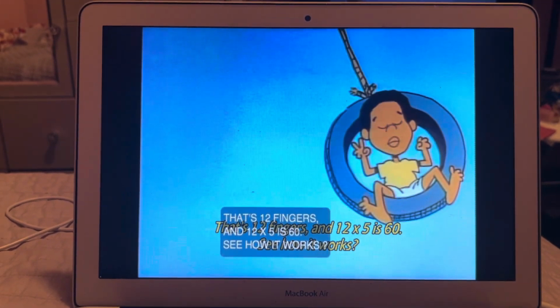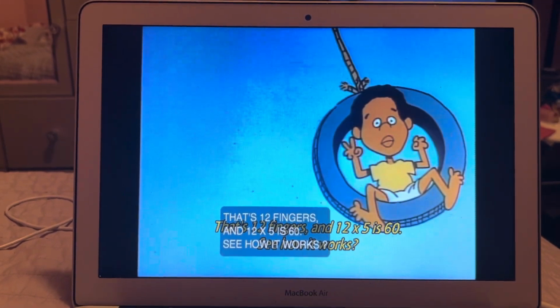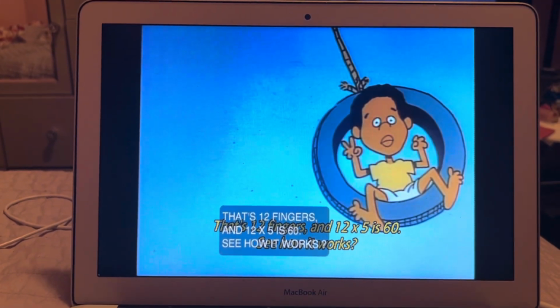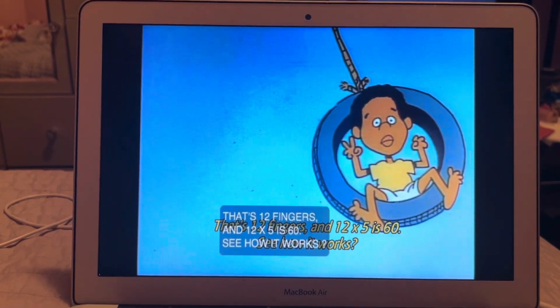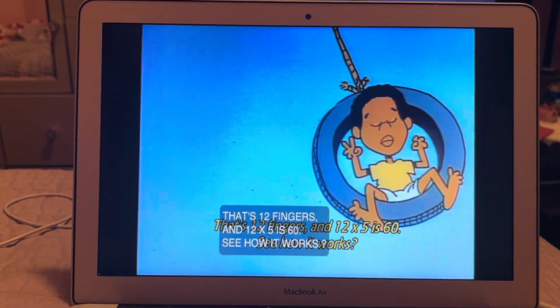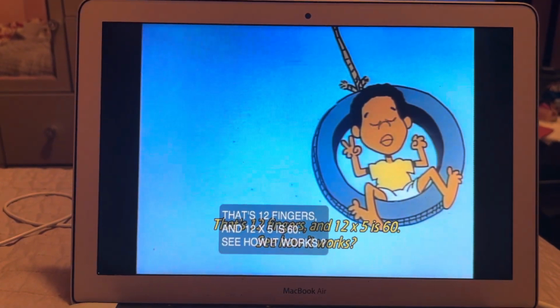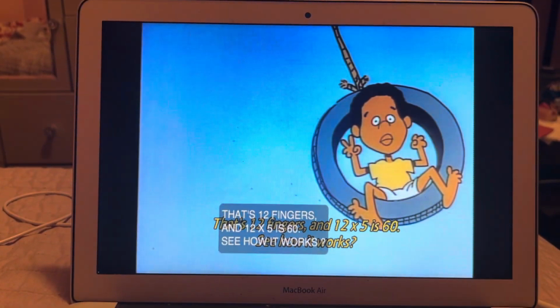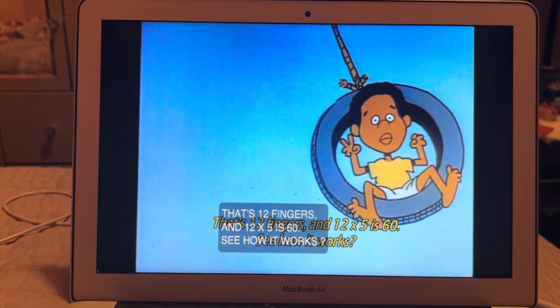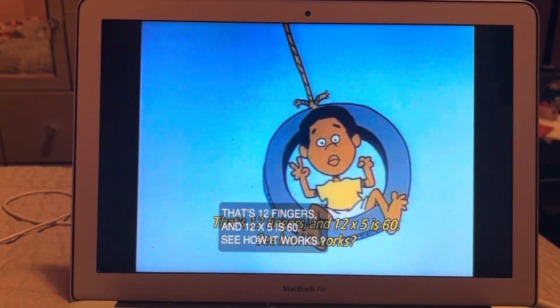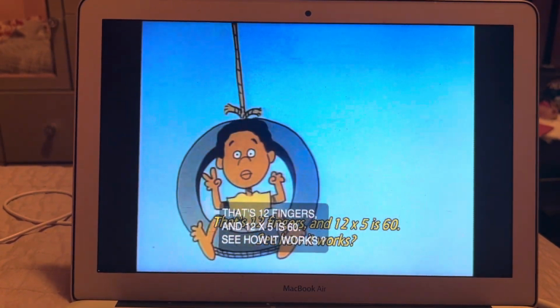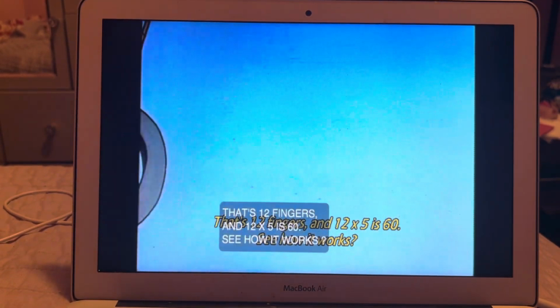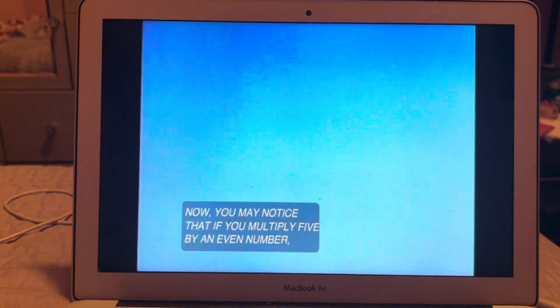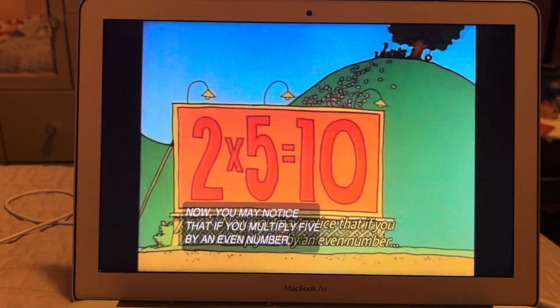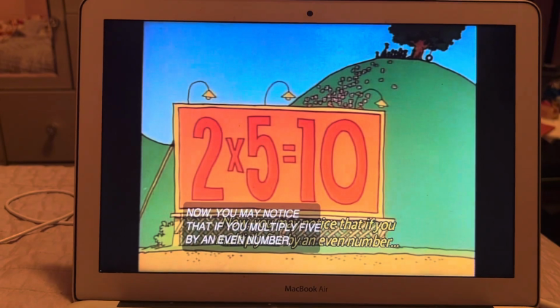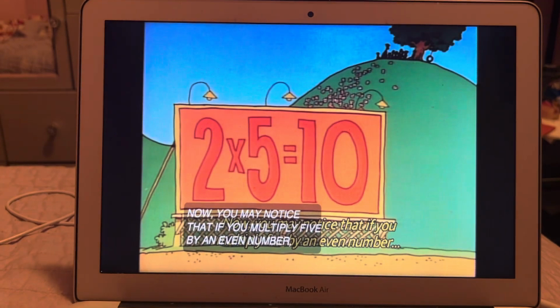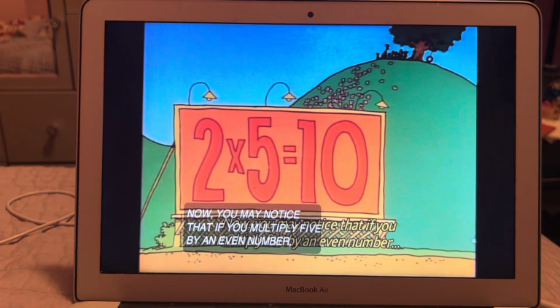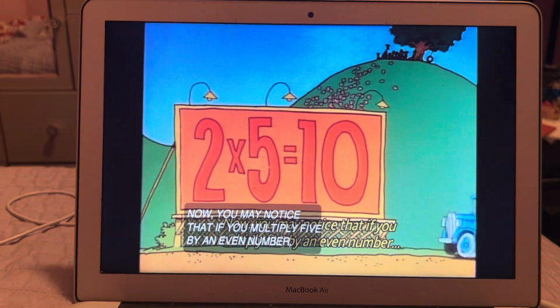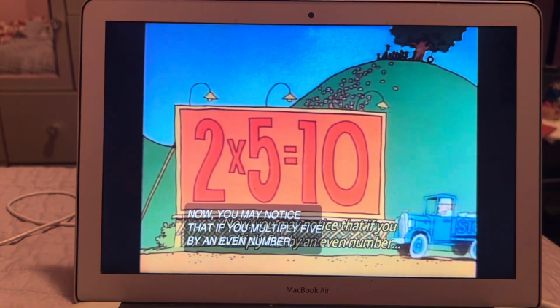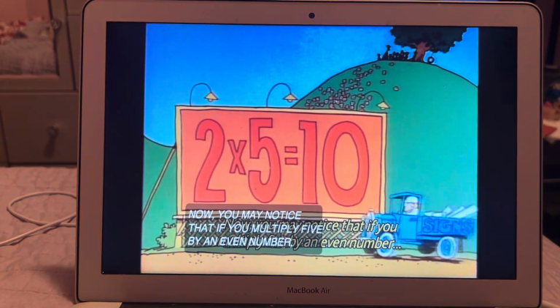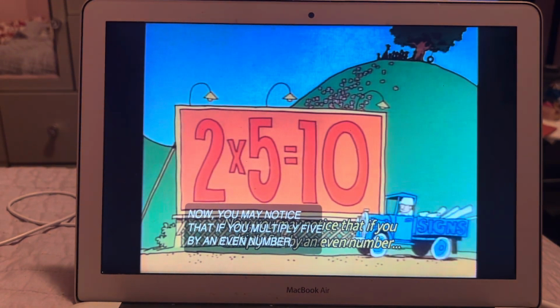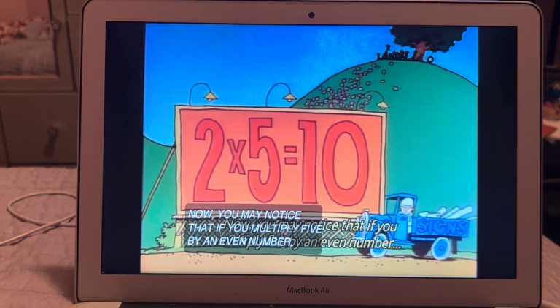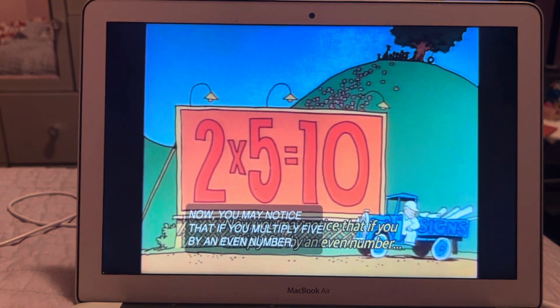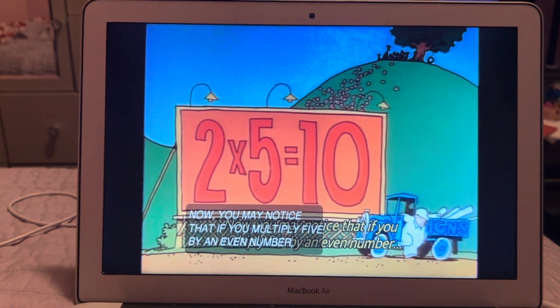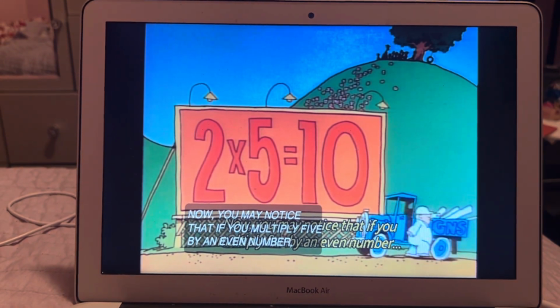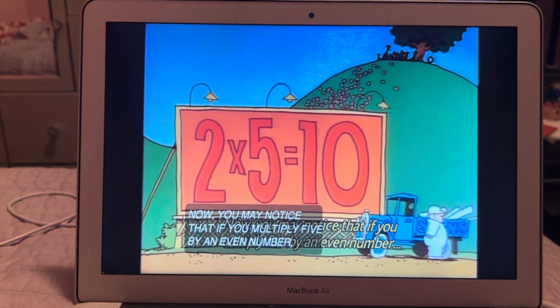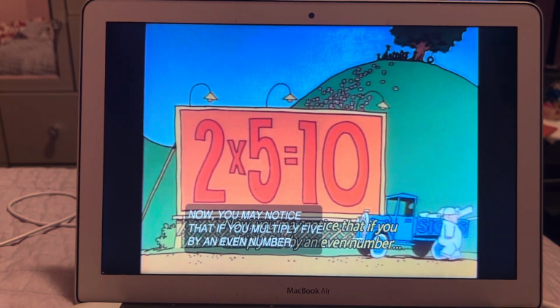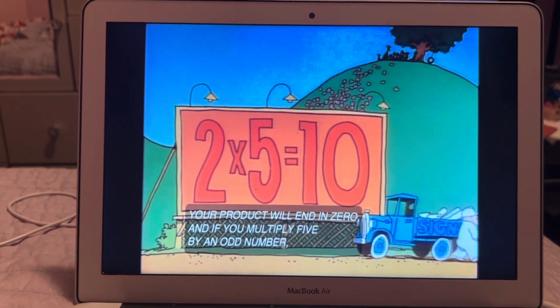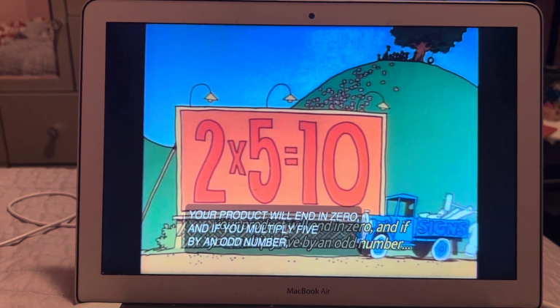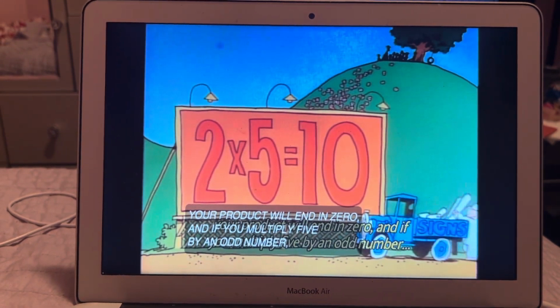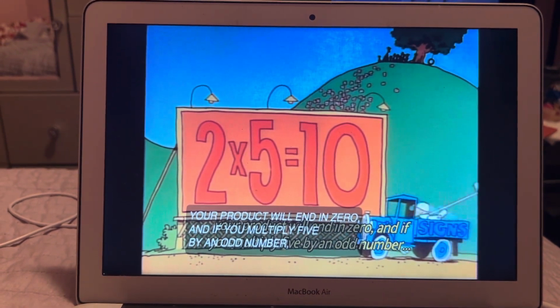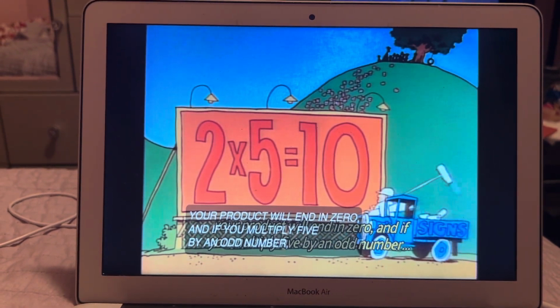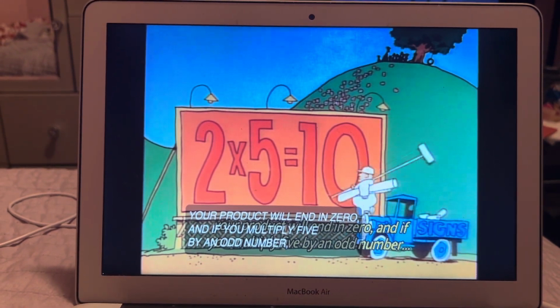And 12 times 5 is 60. See how it works? Now you may notice that if you multiply five by an even number, your product will end in zero. And if you multiply five by an odd number, your product will end in five.